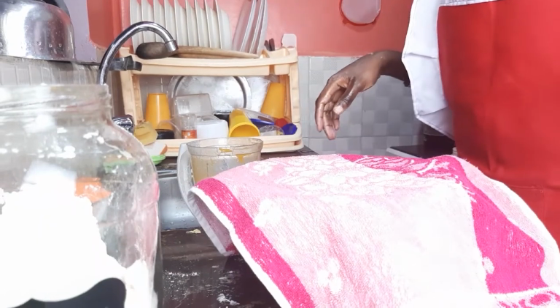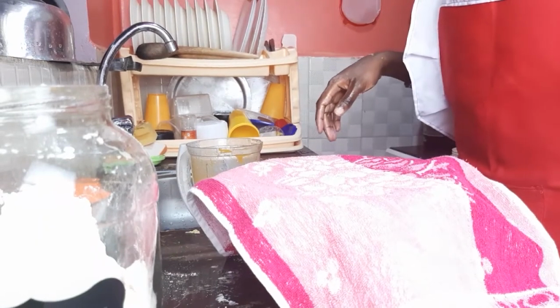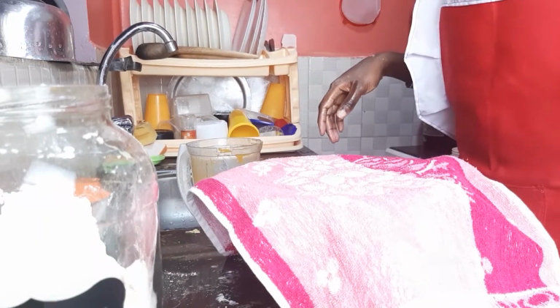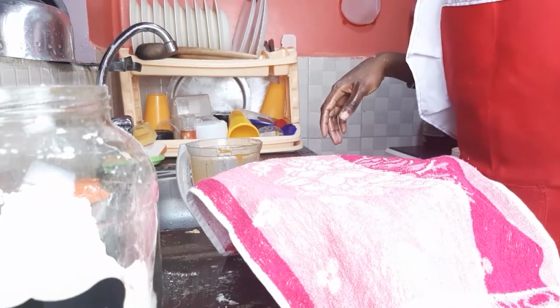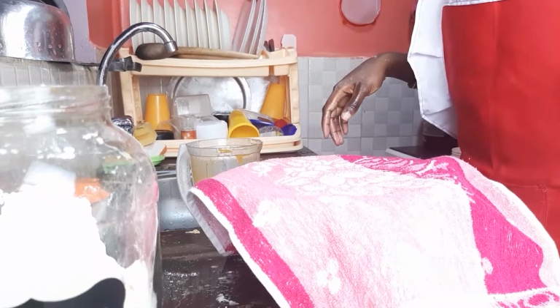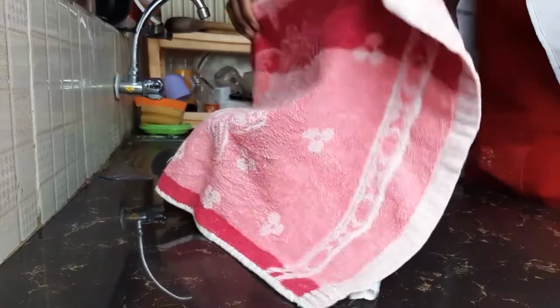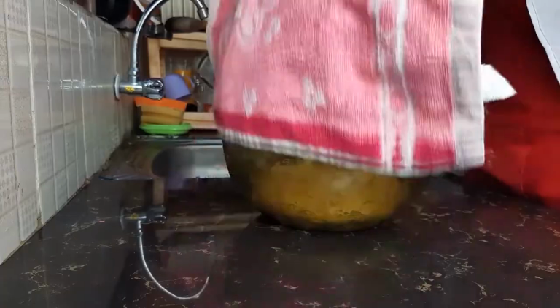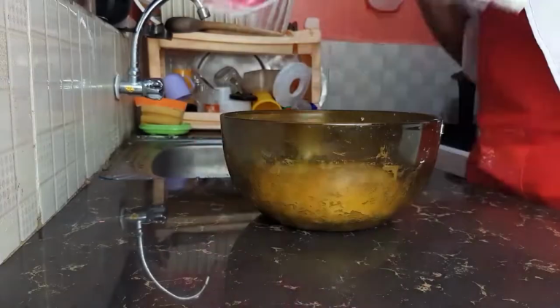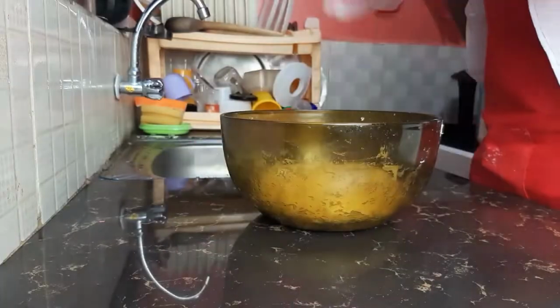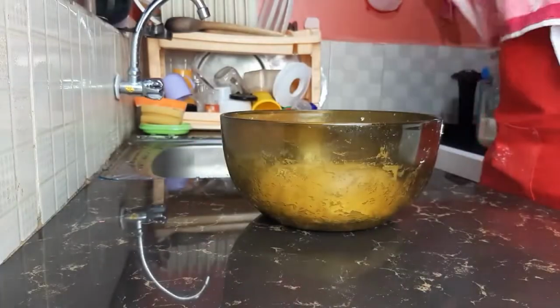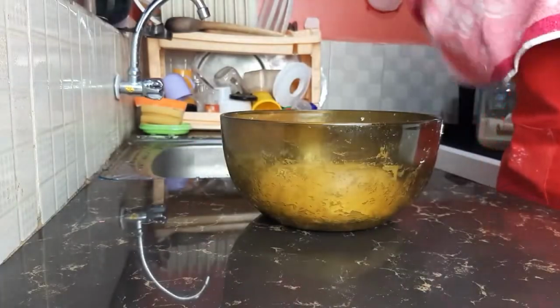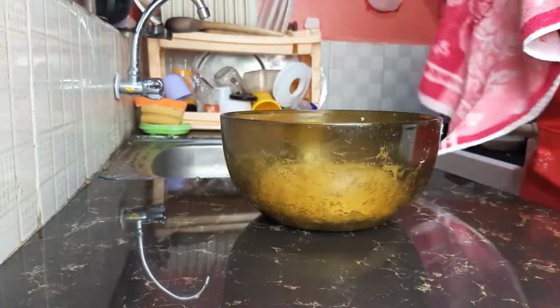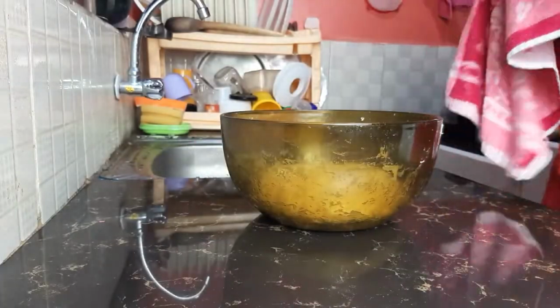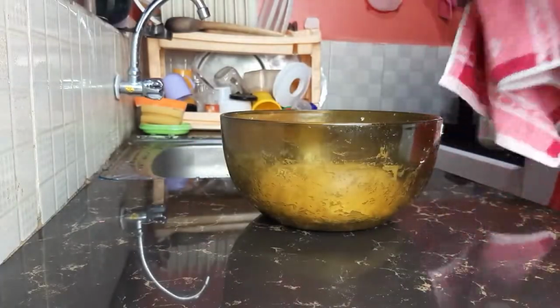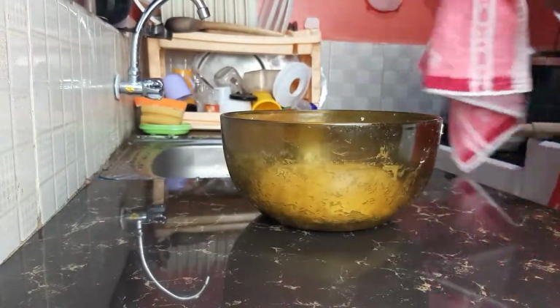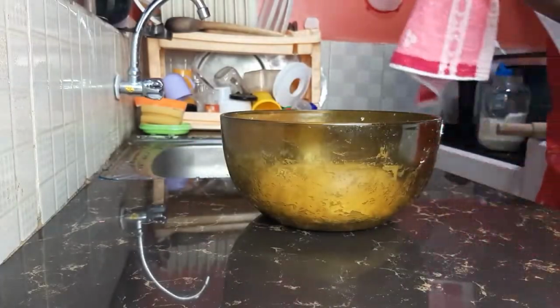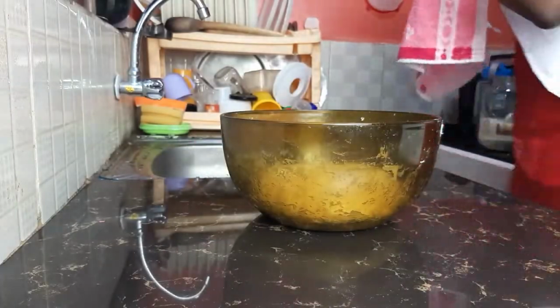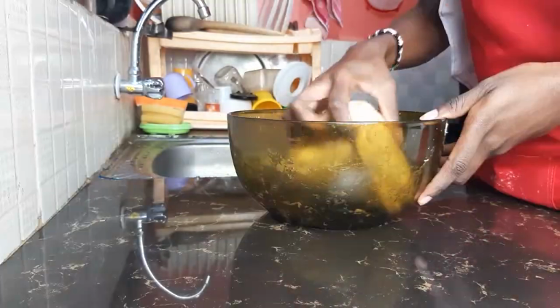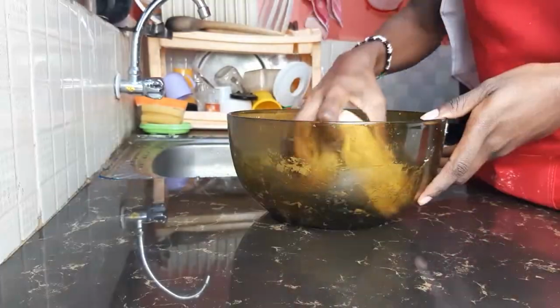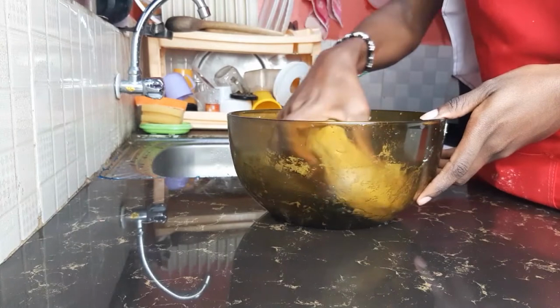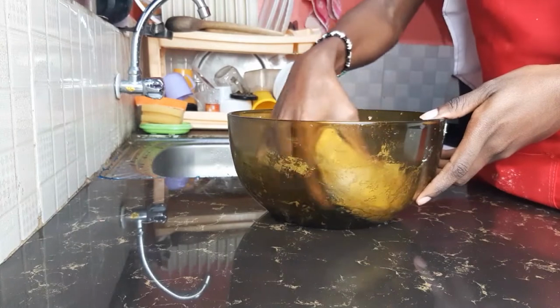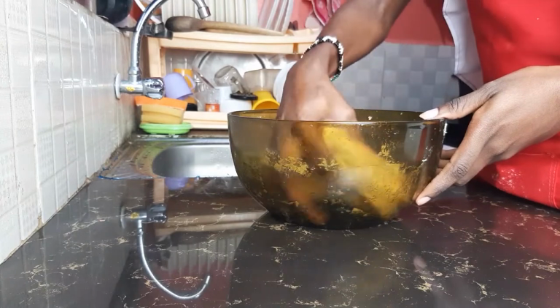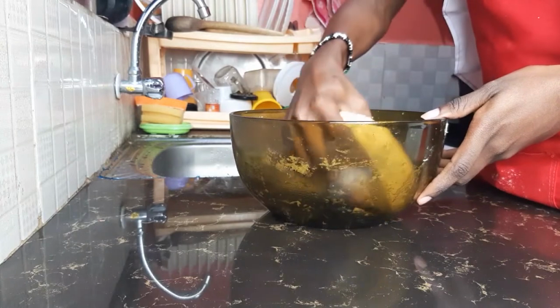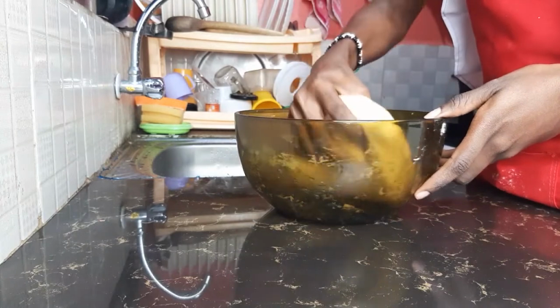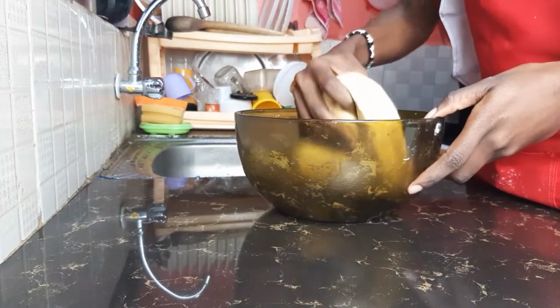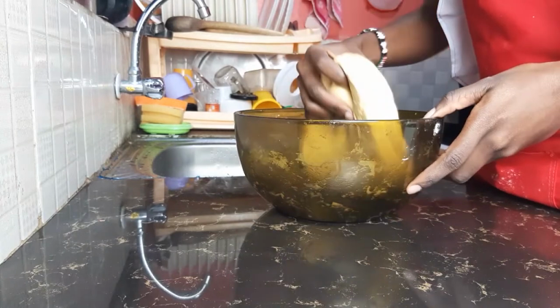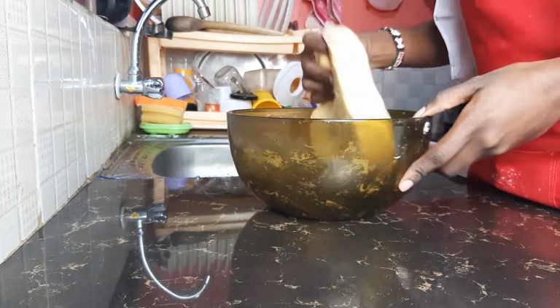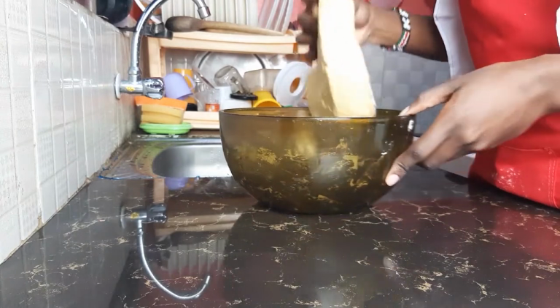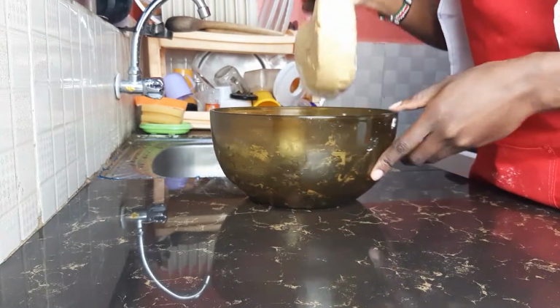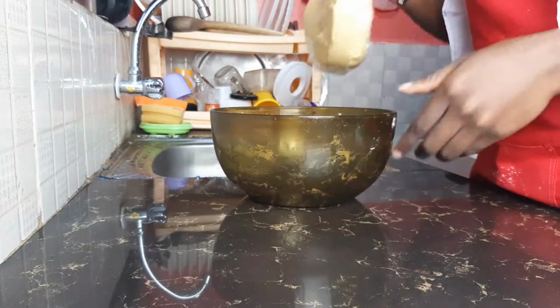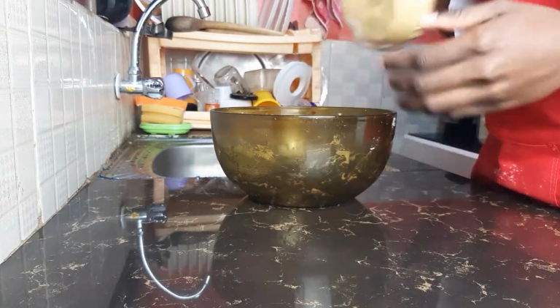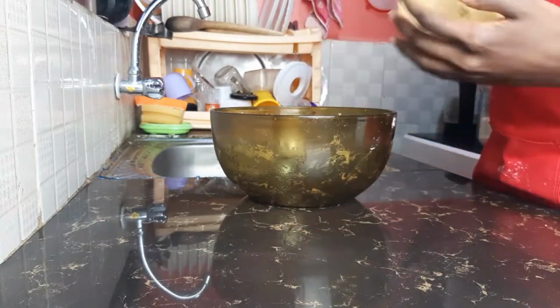After 30 minutes, as you can see, our dough is very soft.